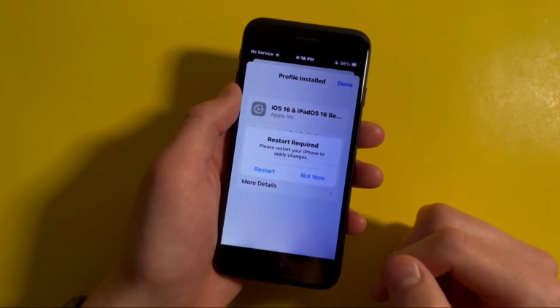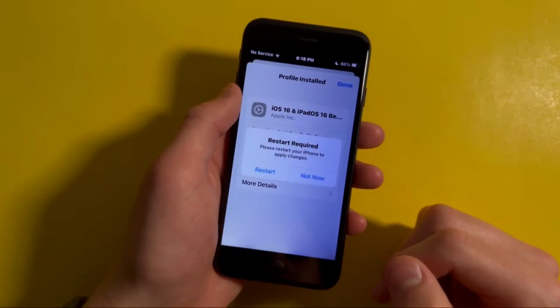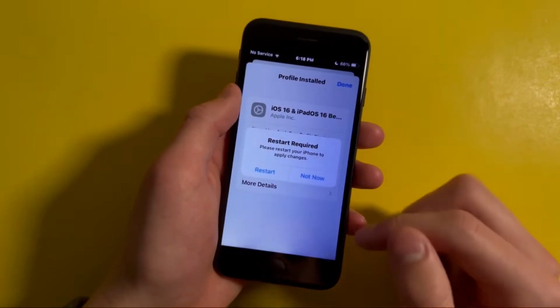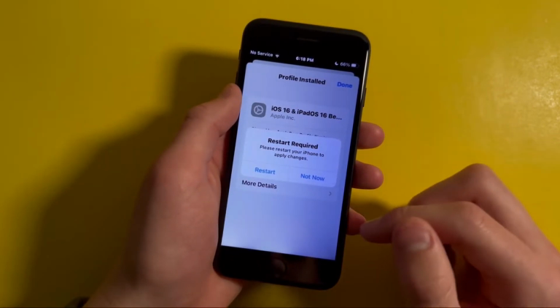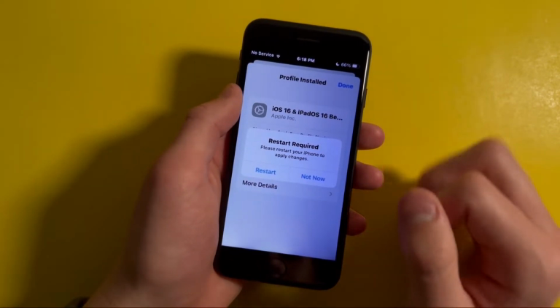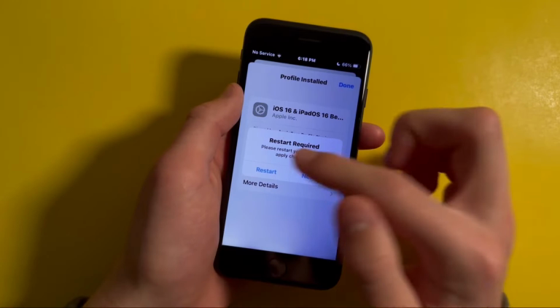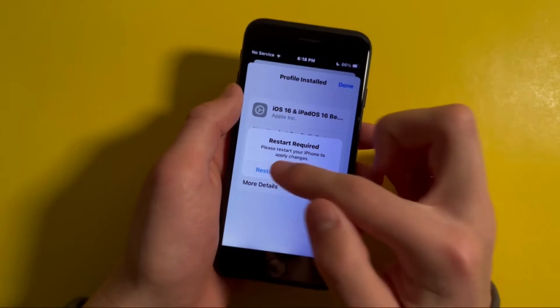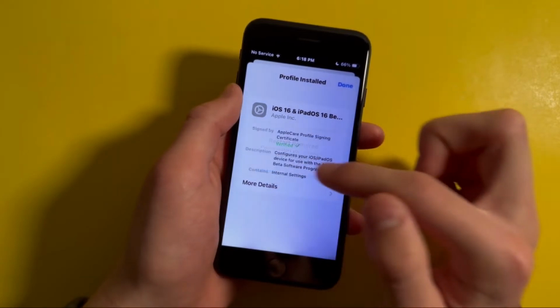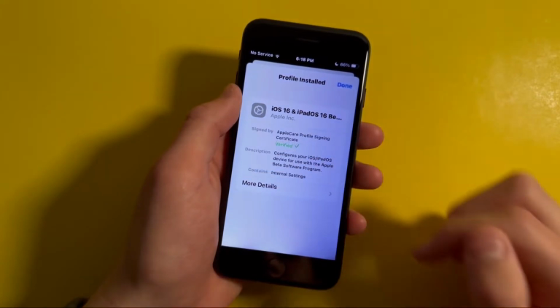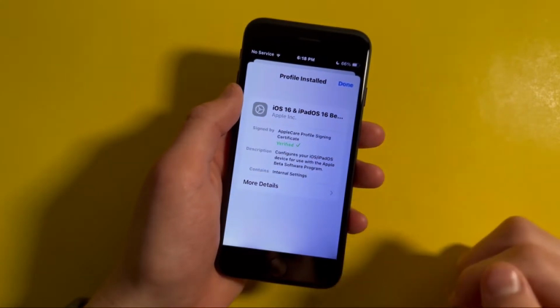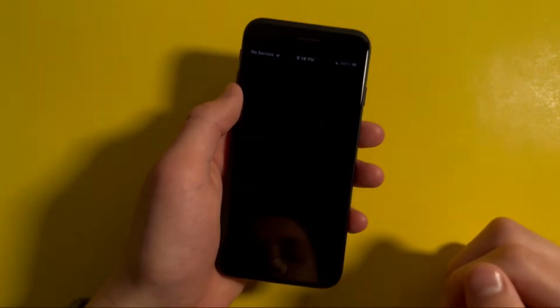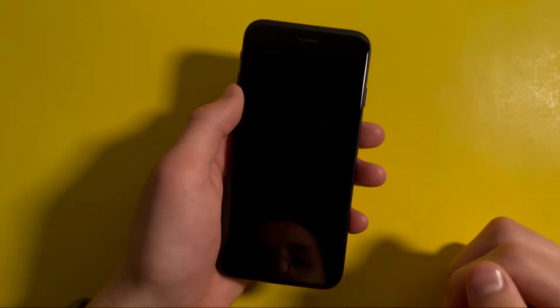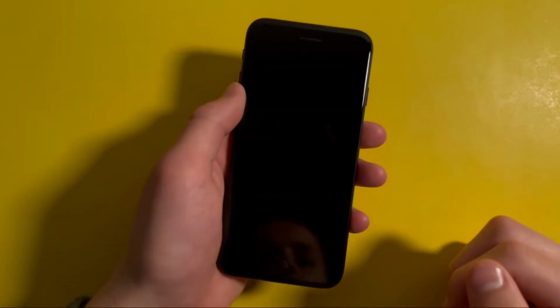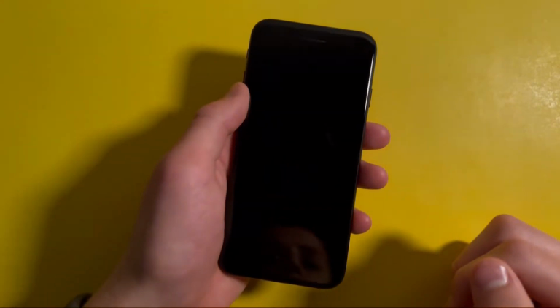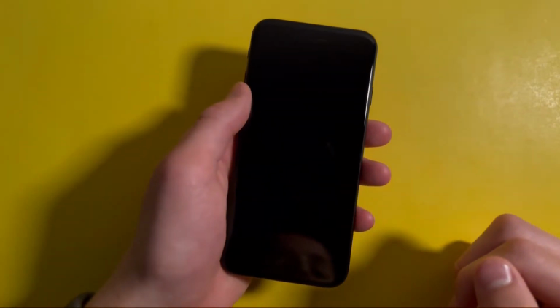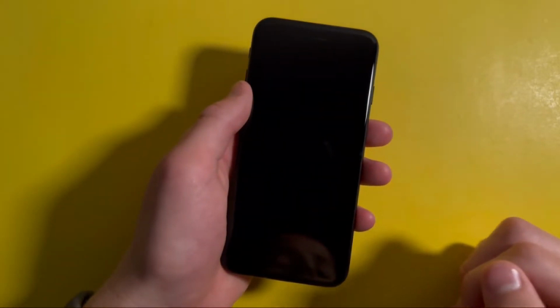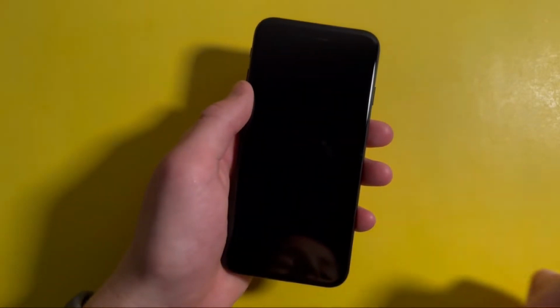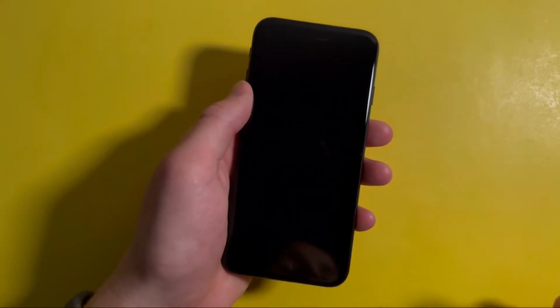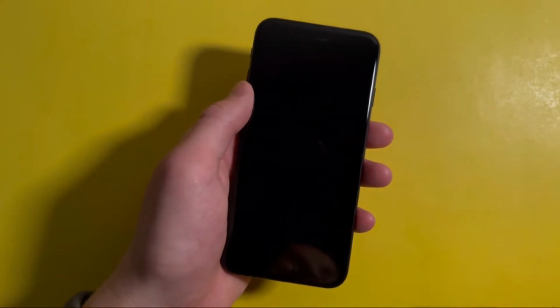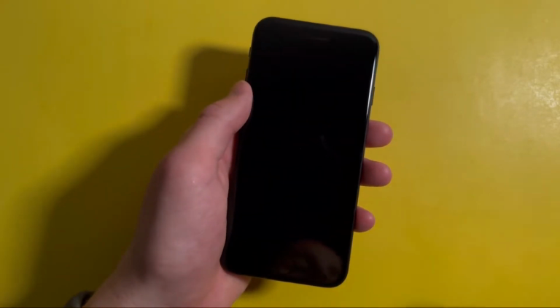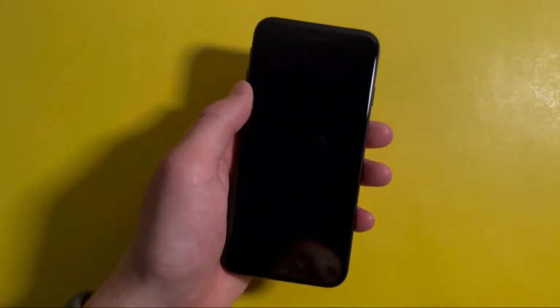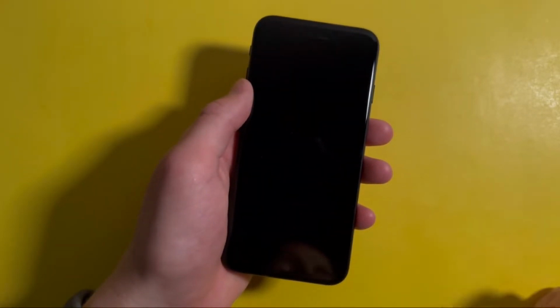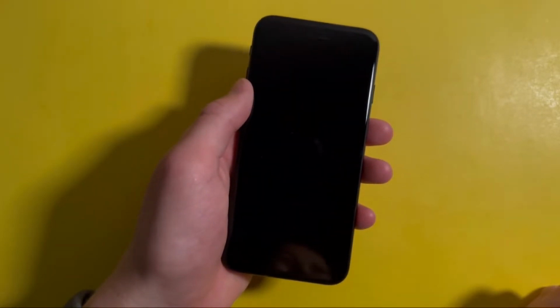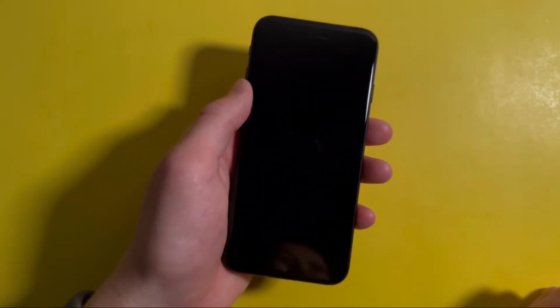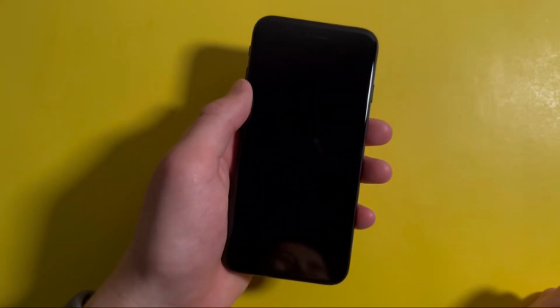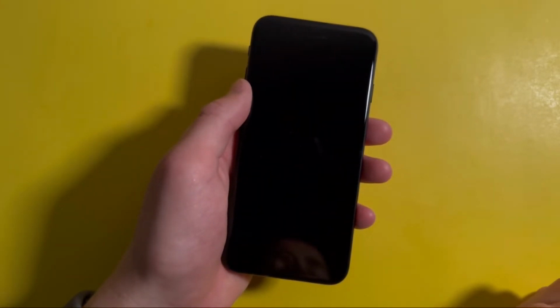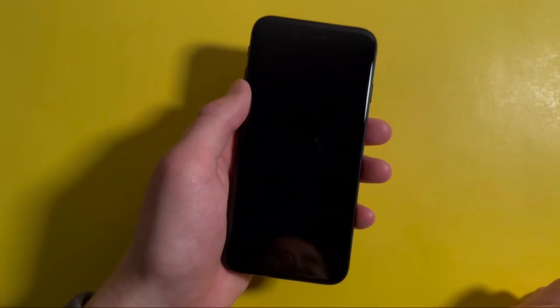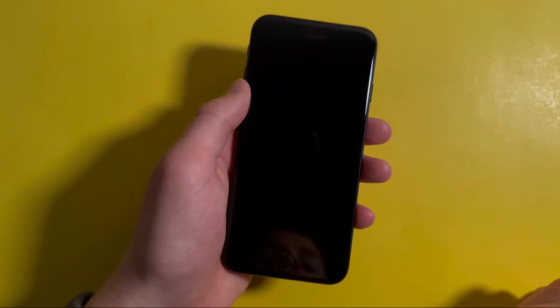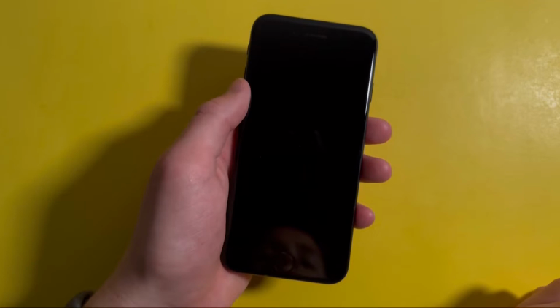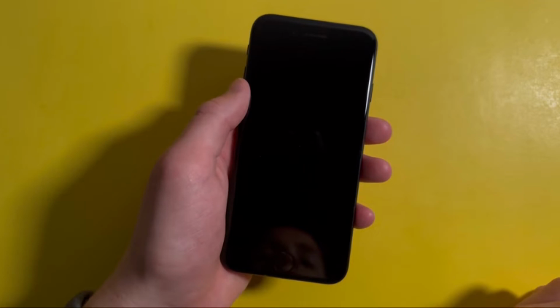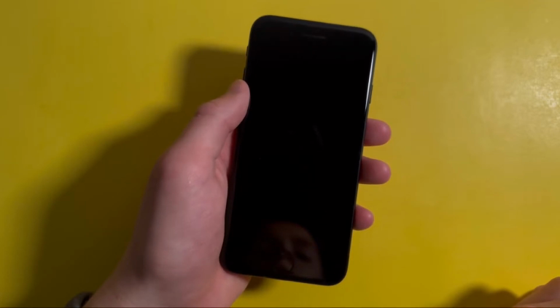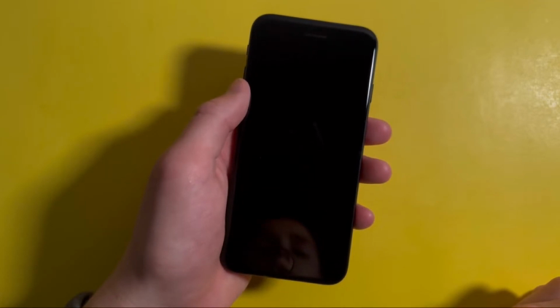Next, you'll need to restart your iPhone, and once it's restarted just open Settings and you'll see that the new update will be available.